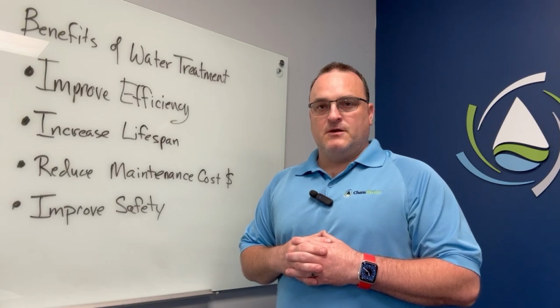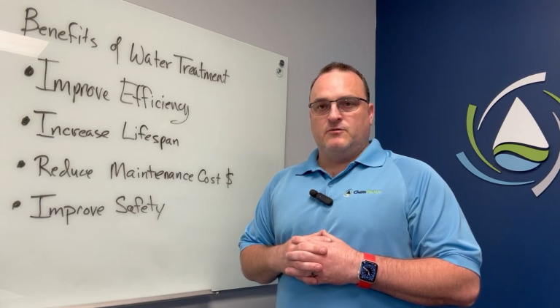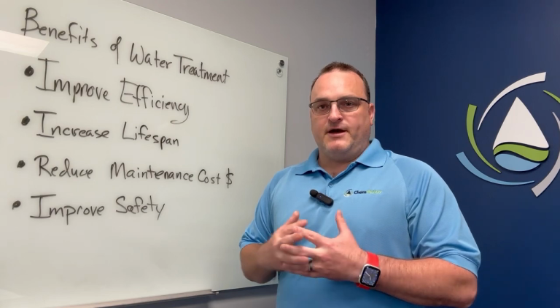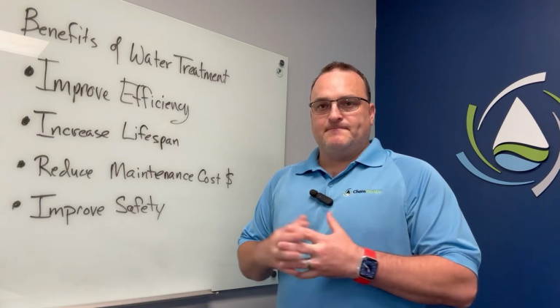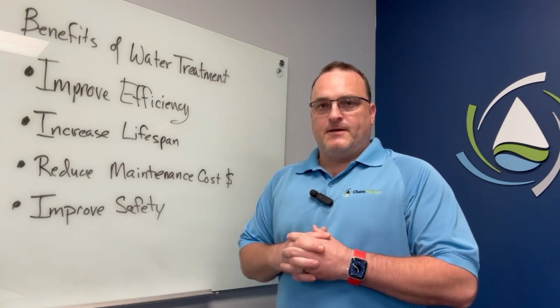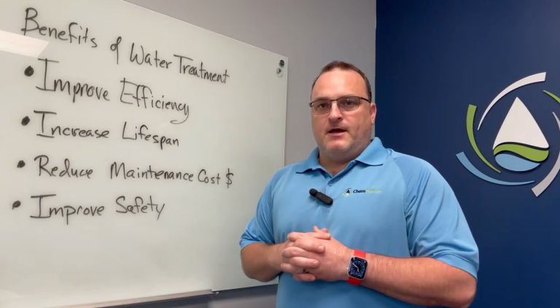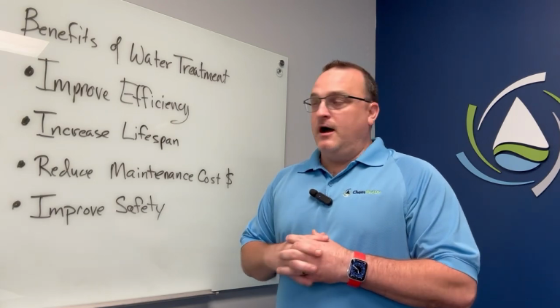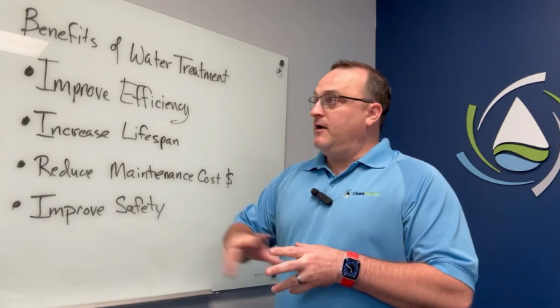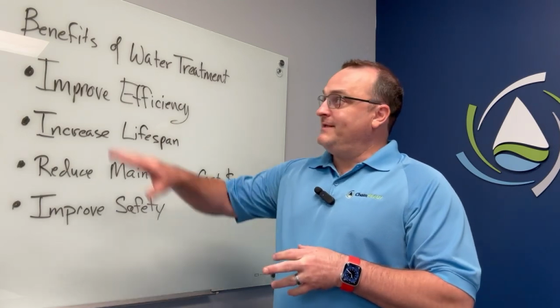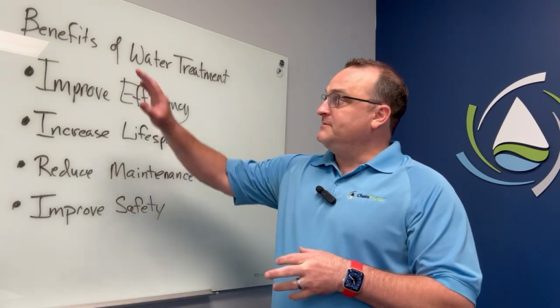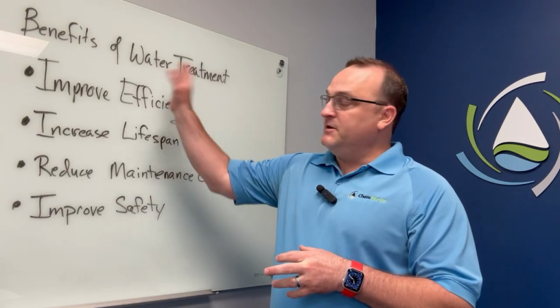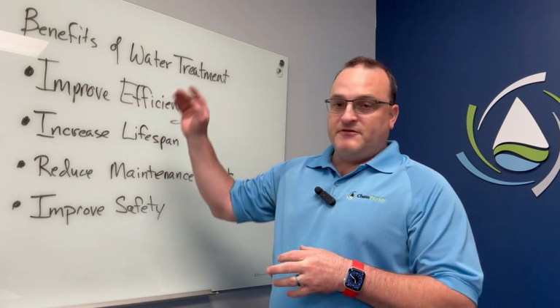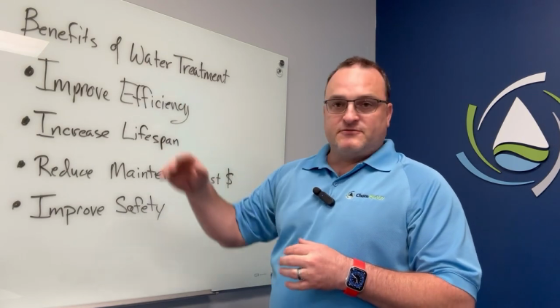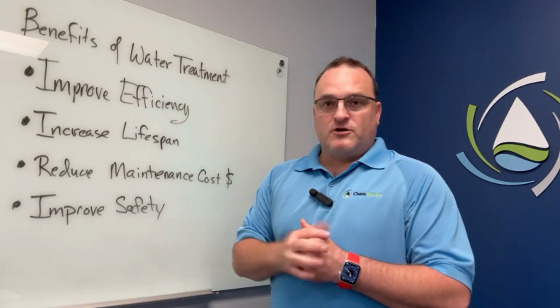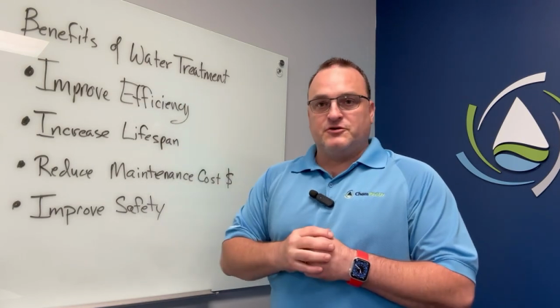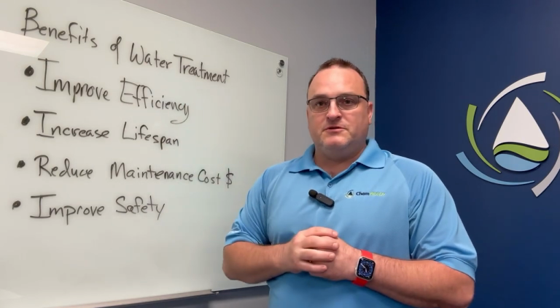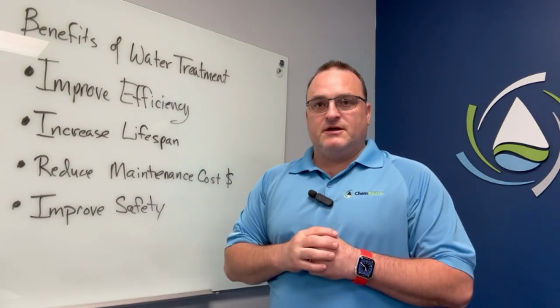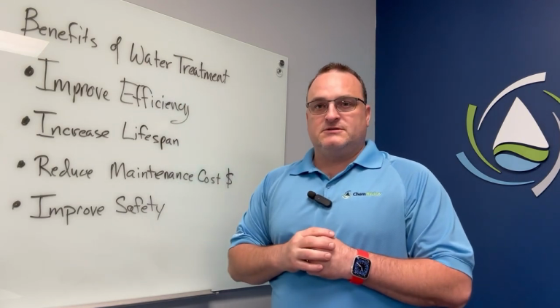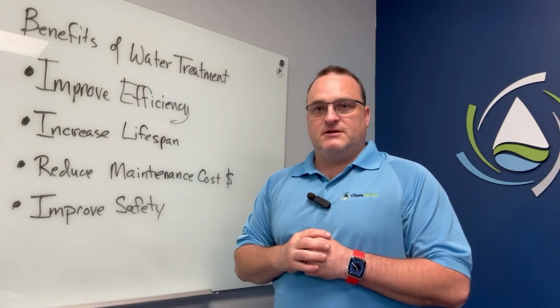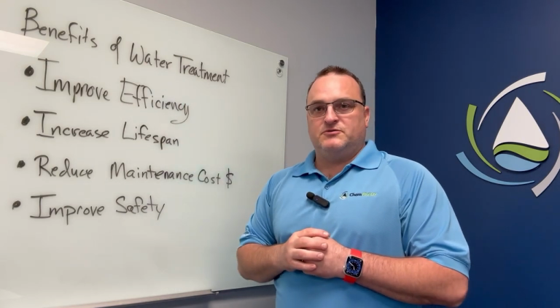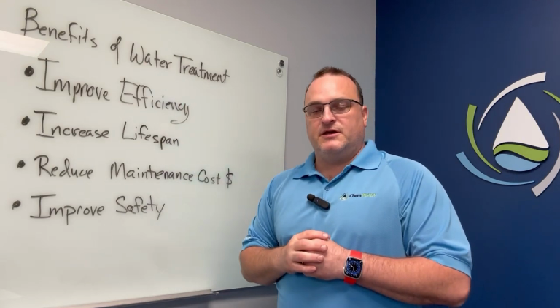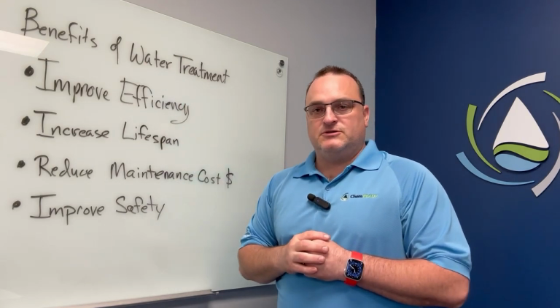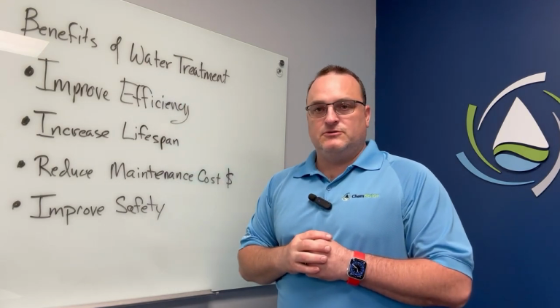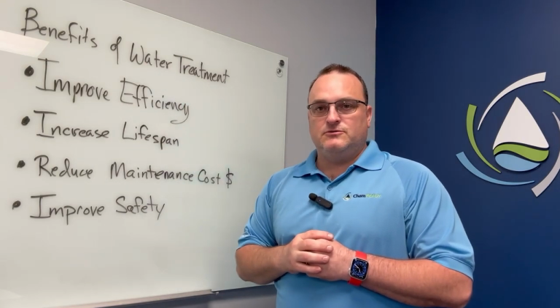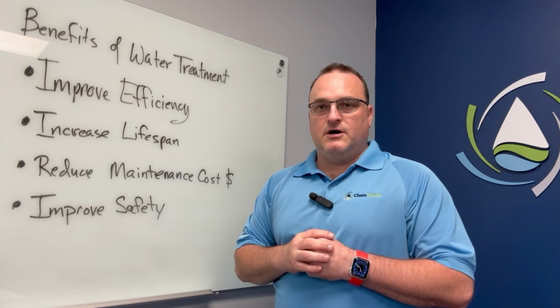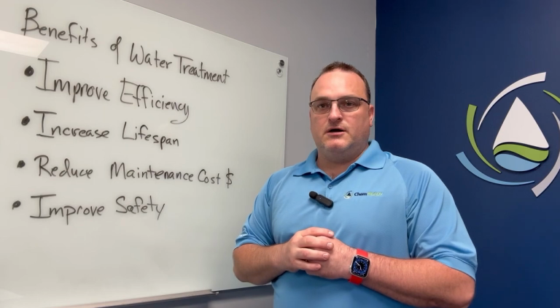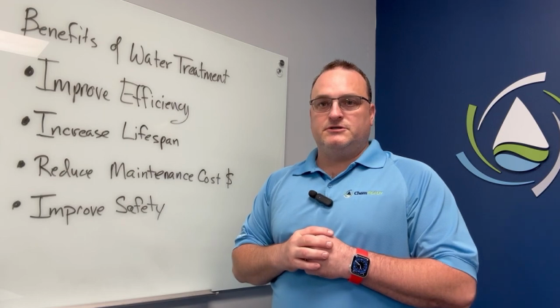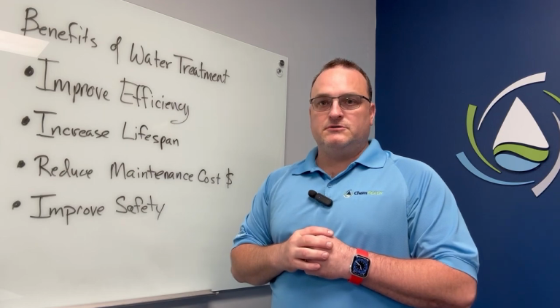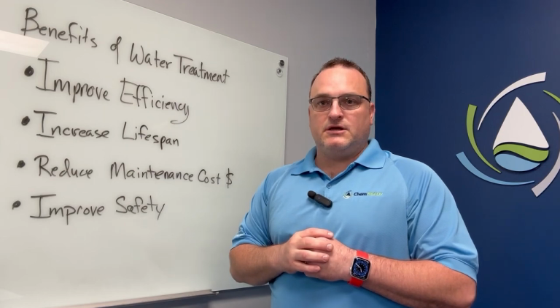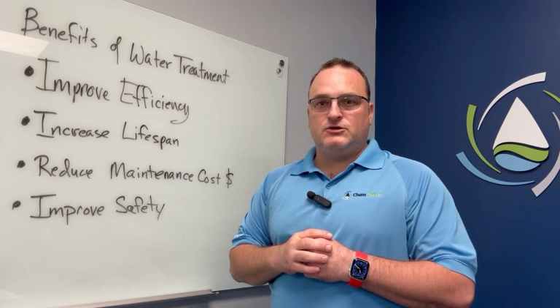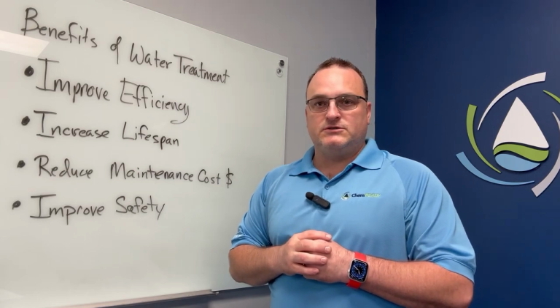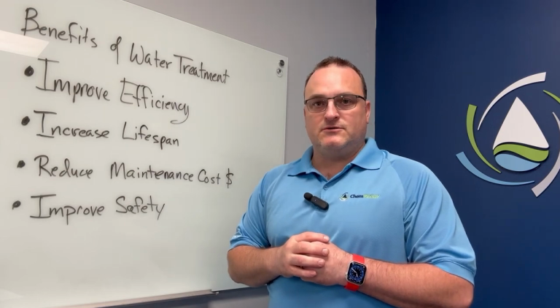With that, that's the benefits of water treatment as it pertains to chillers and cooling towers.